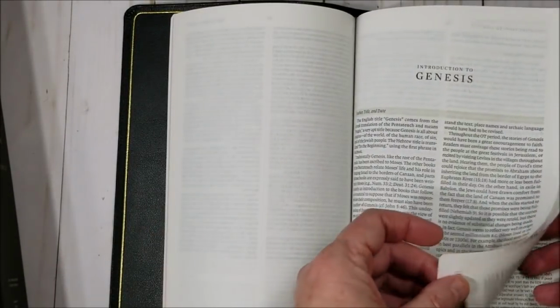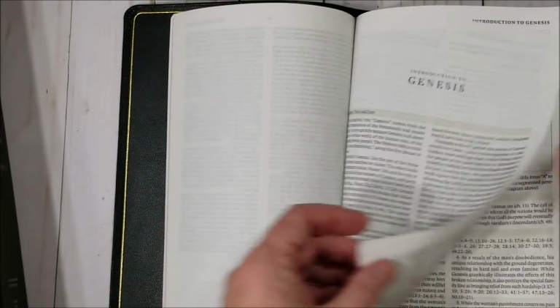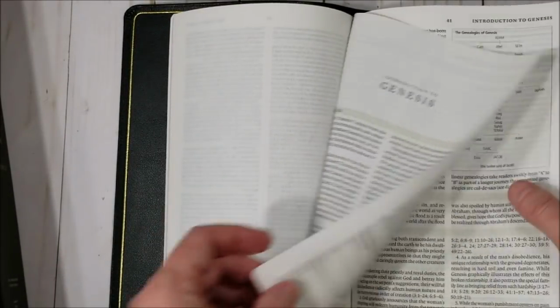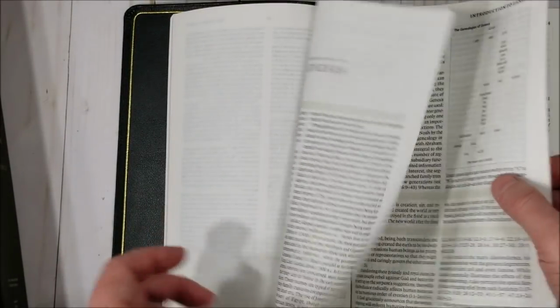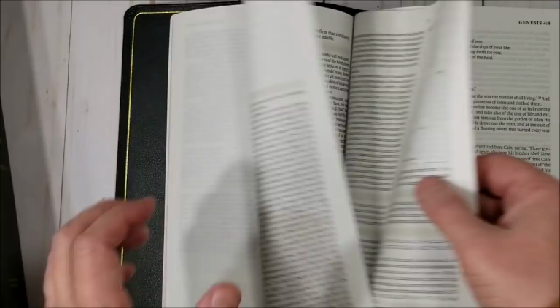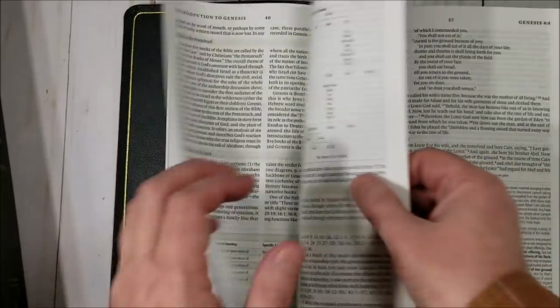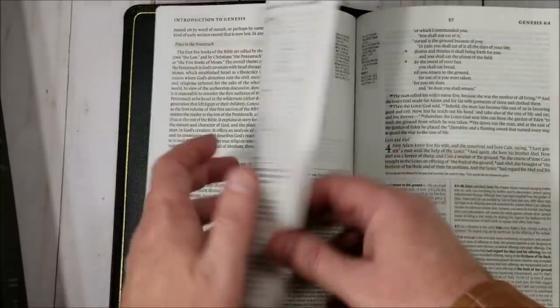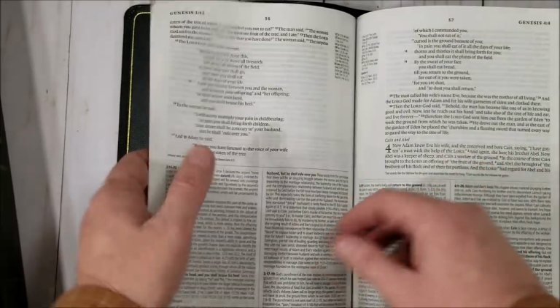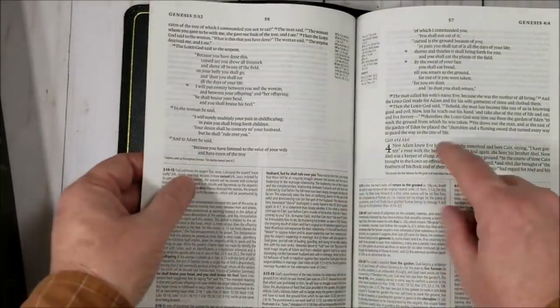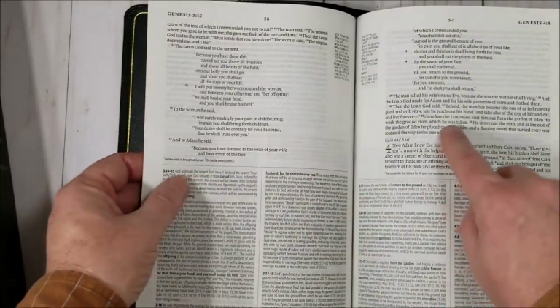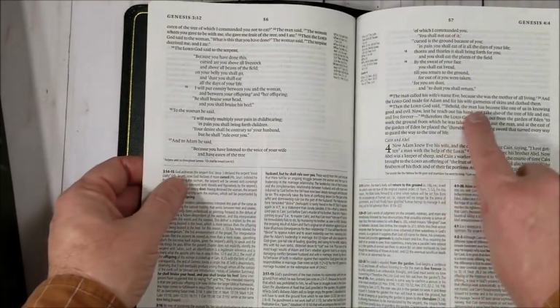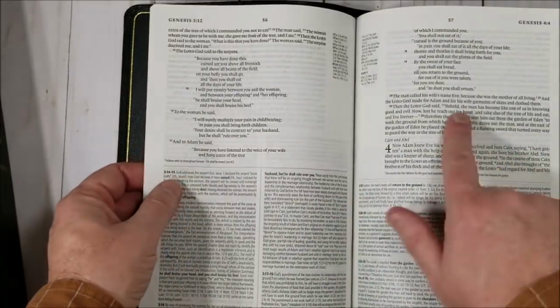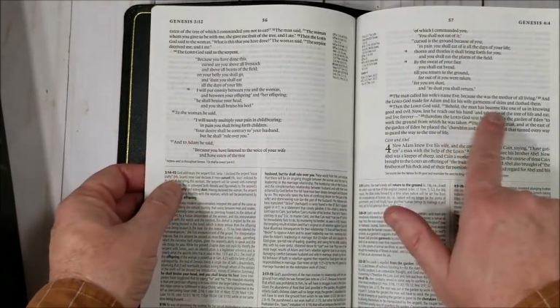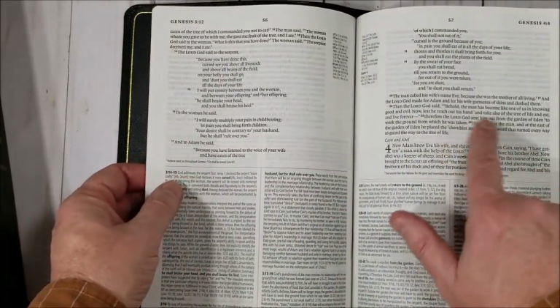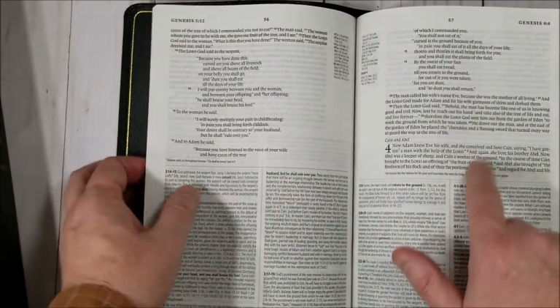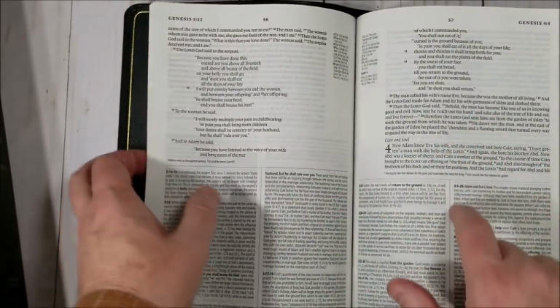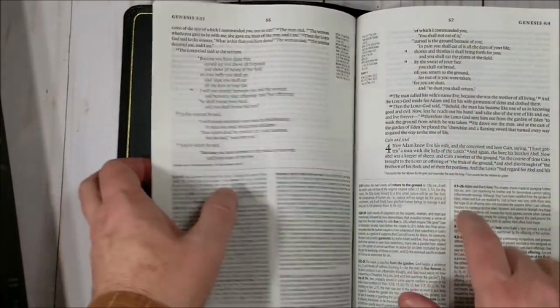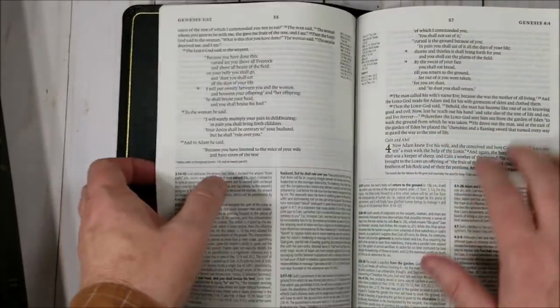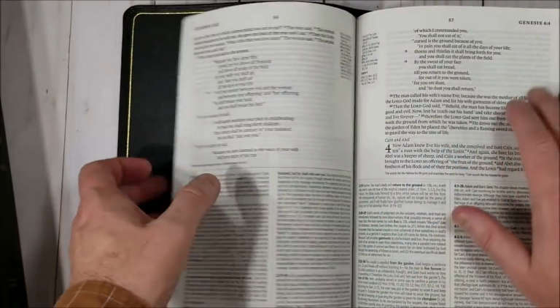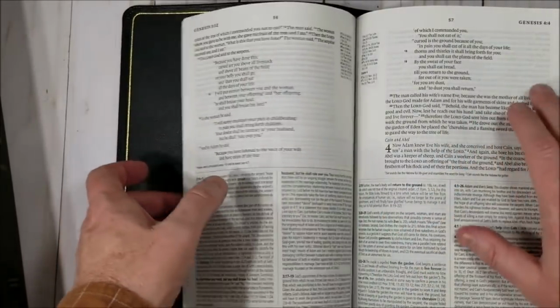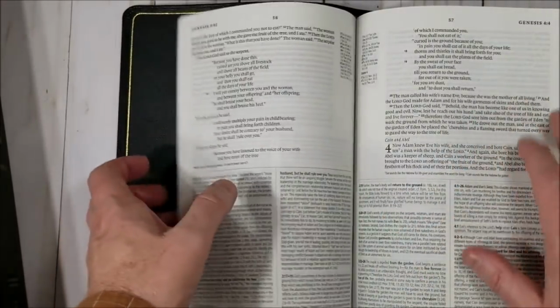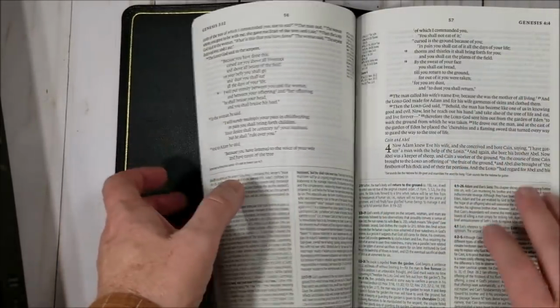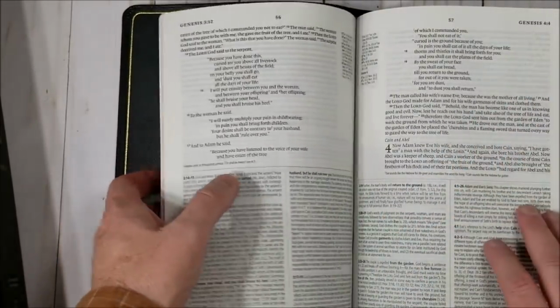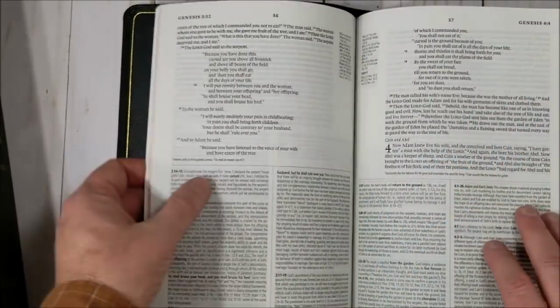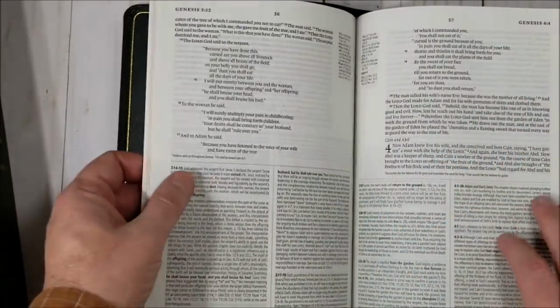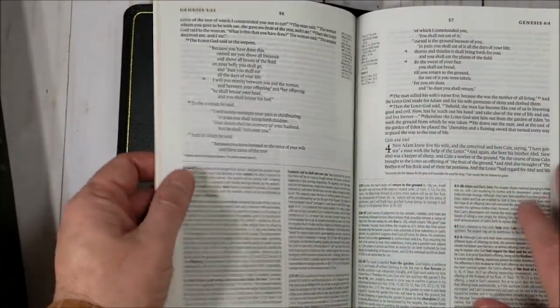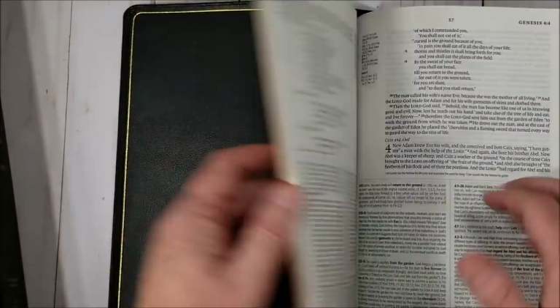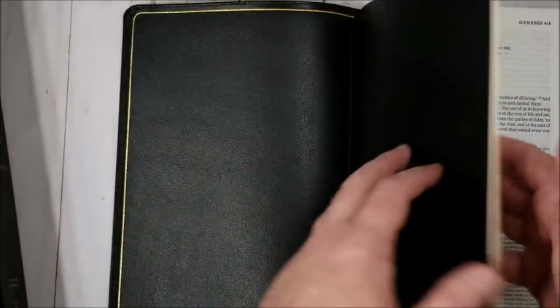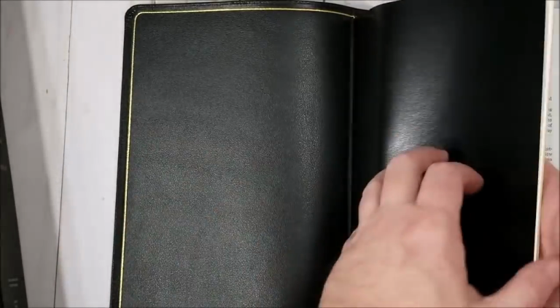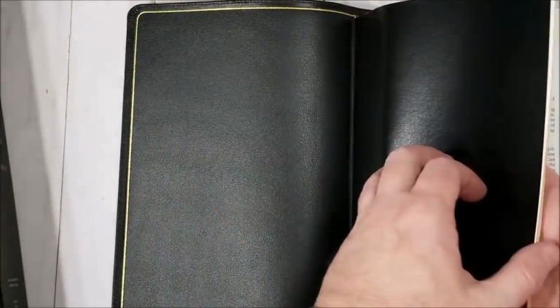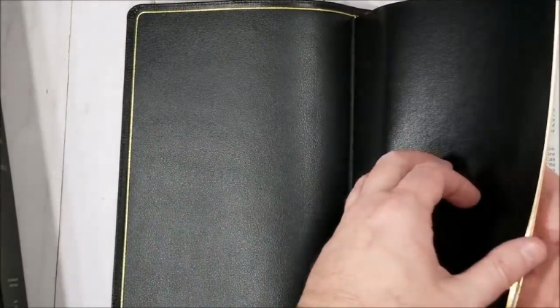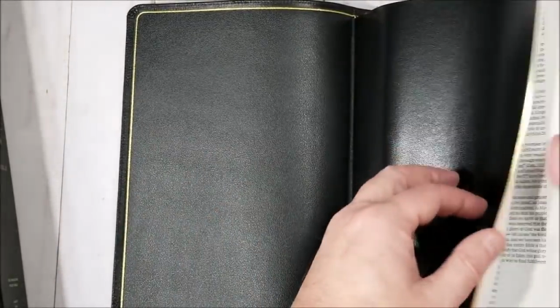It does have a generous leading, so it looks really nice. This is a black letter text.